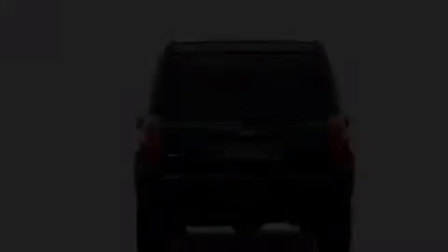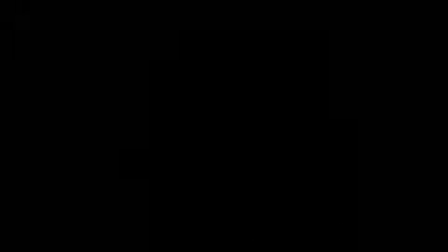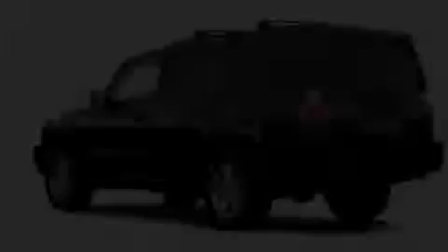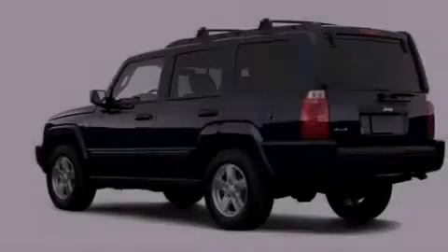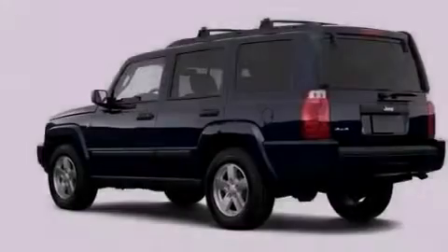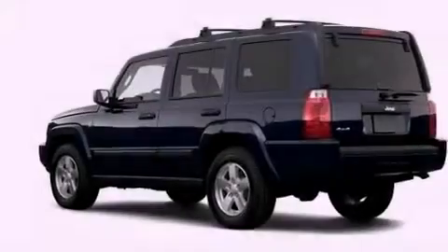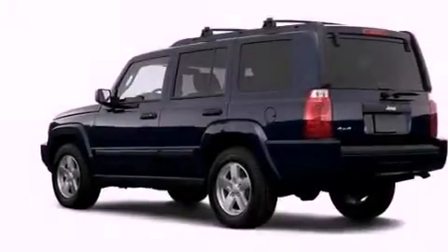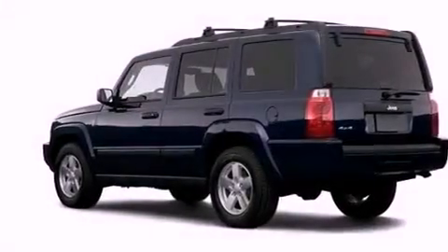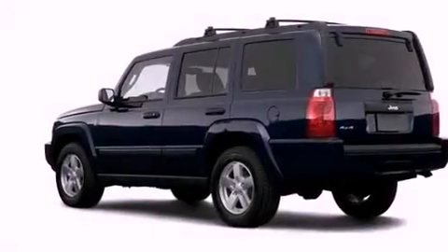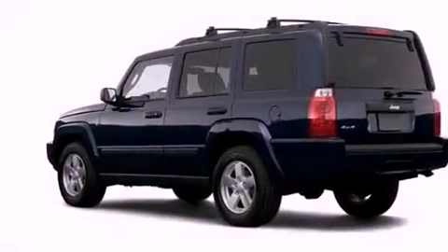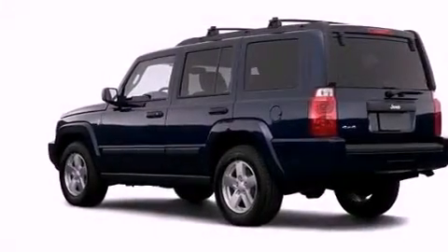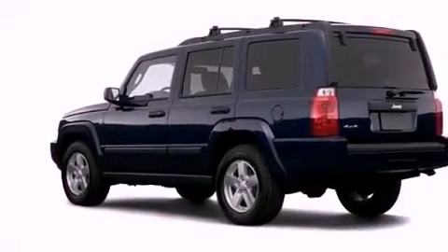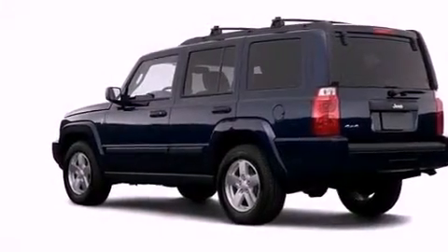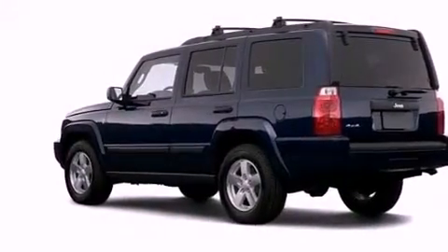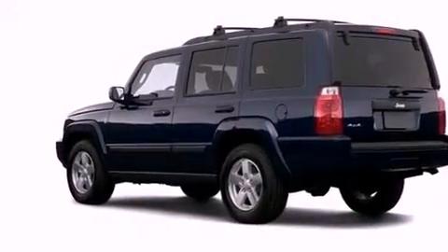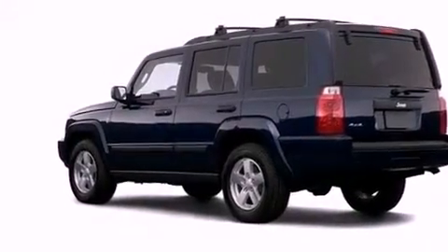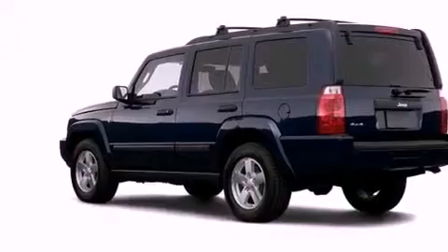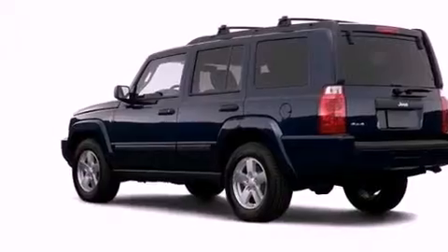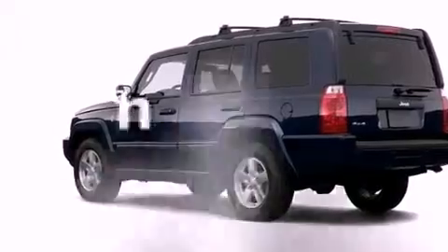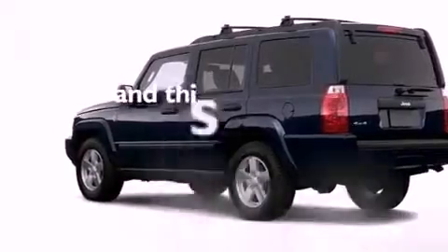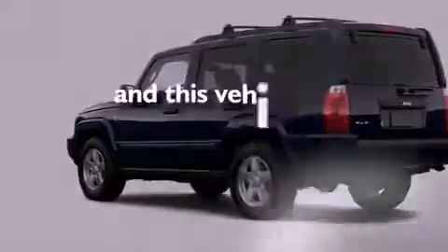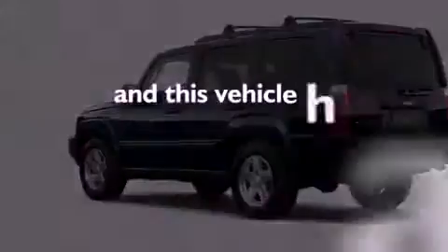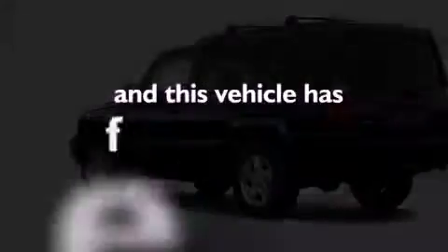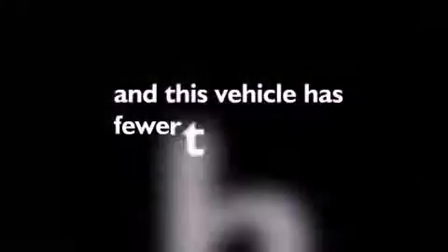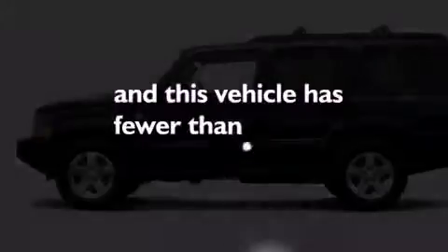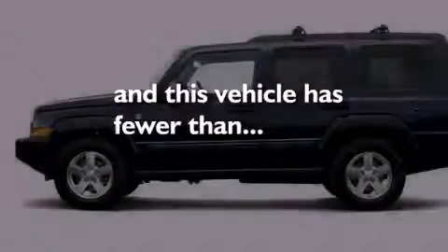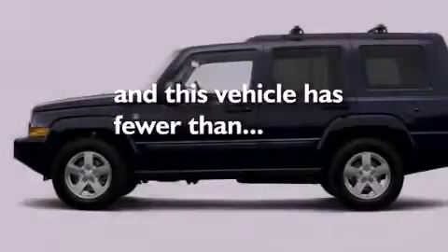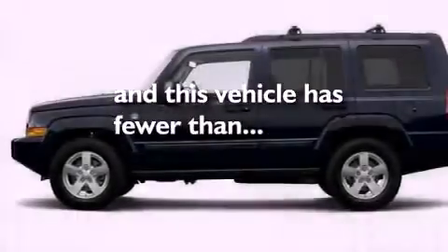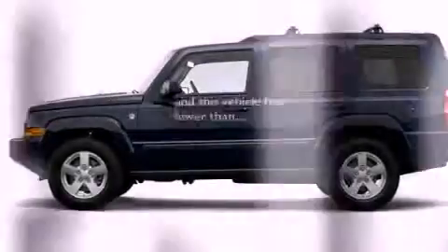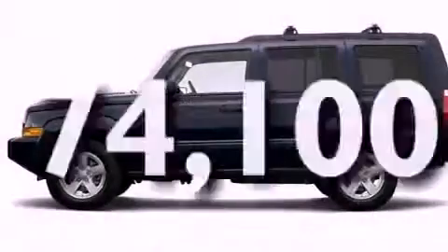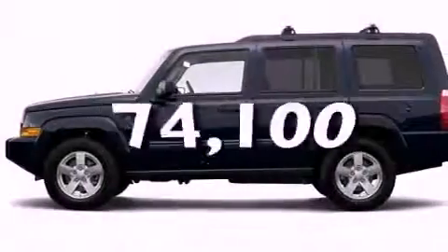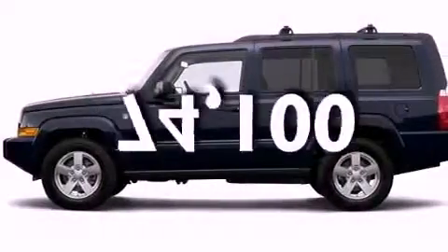Privacy glass, an anti-lock braking system, a power driver's seat, and this vehicle has fewer than 75,000 miles on the odometer.